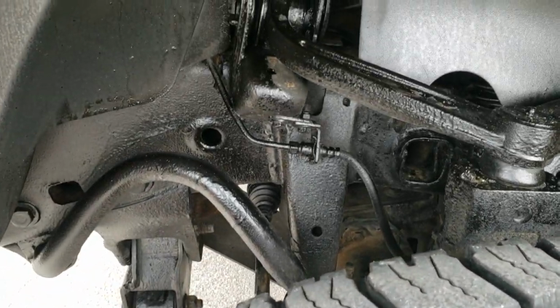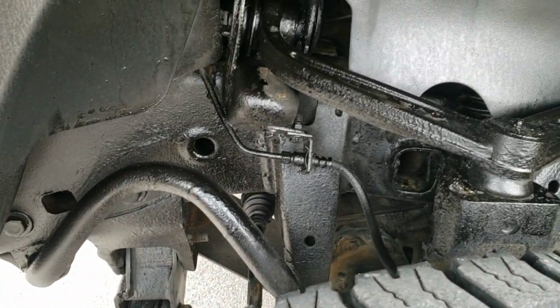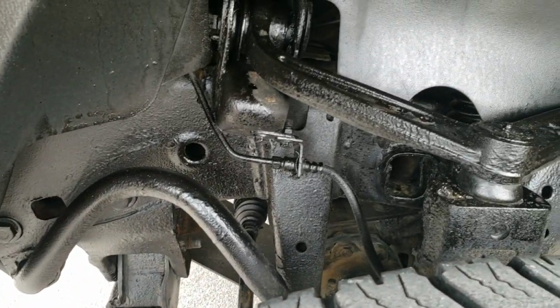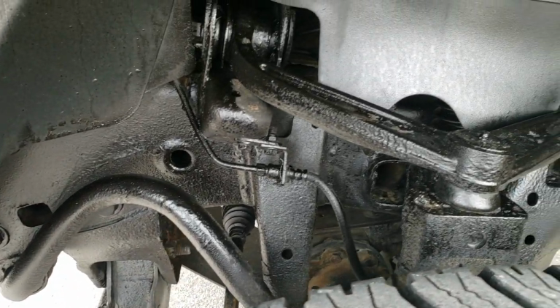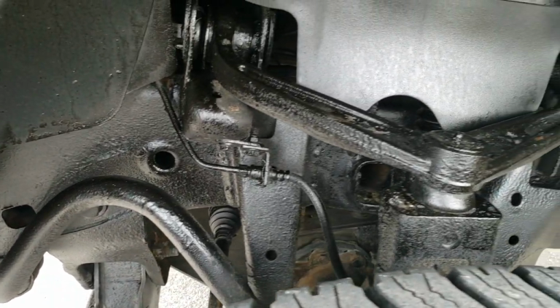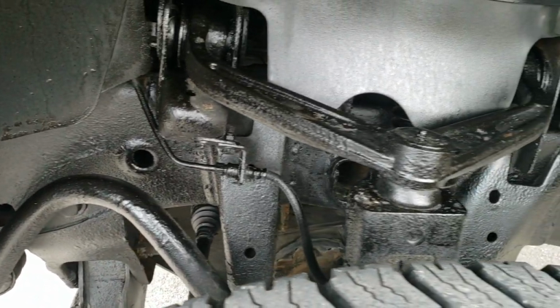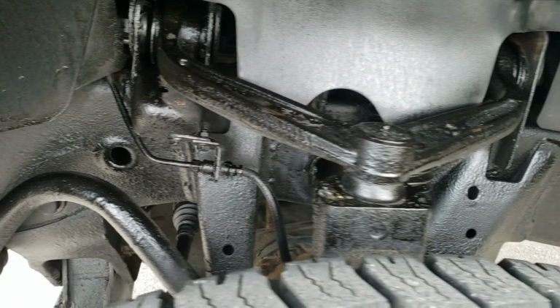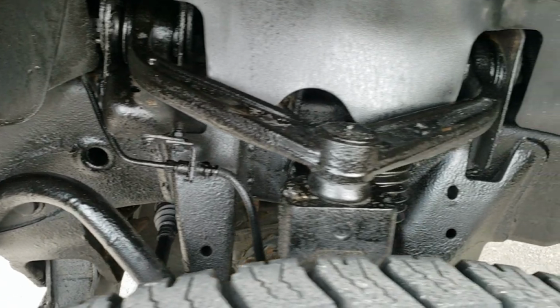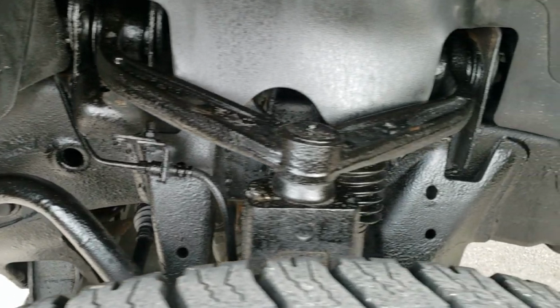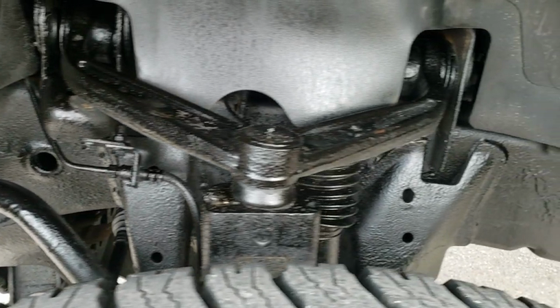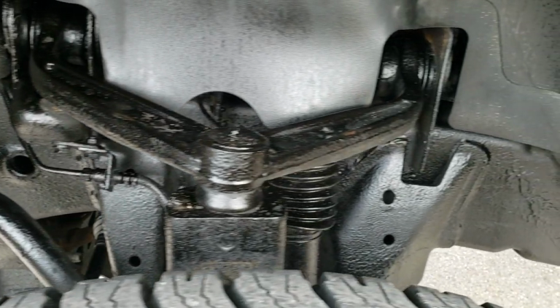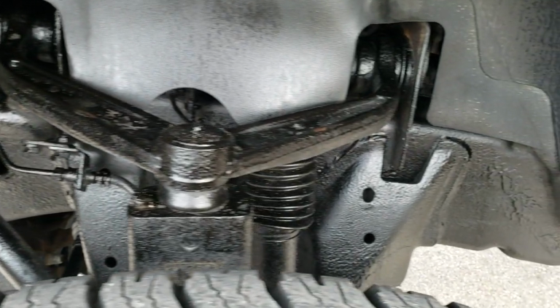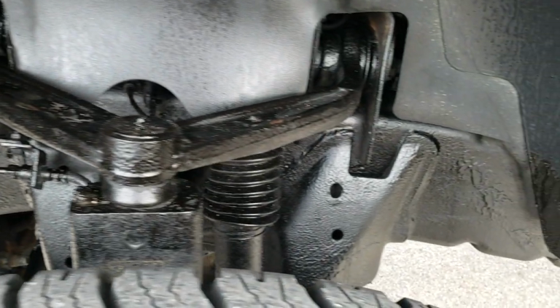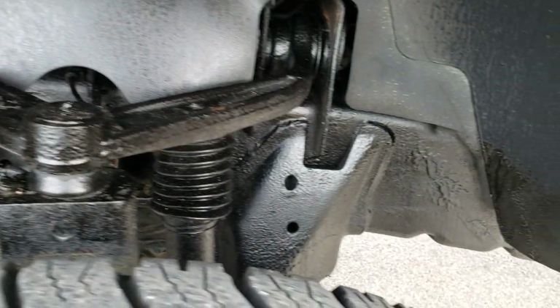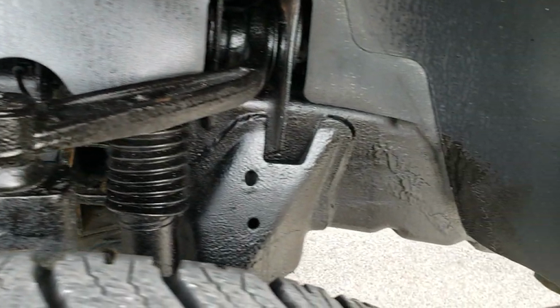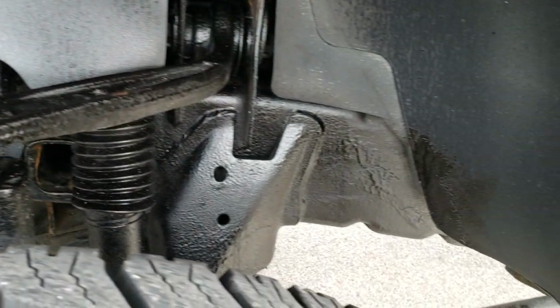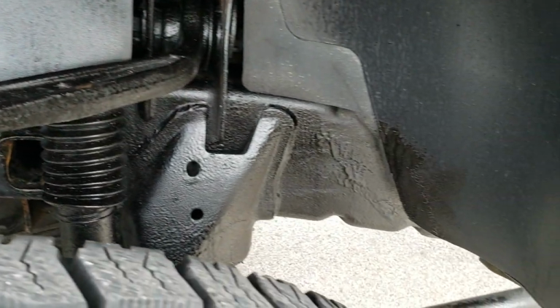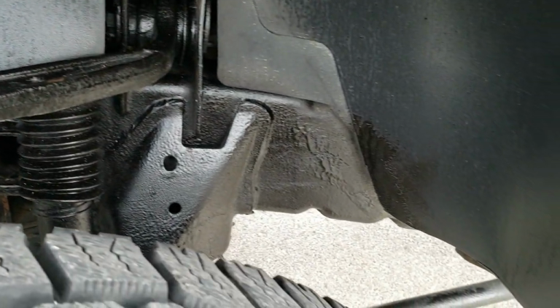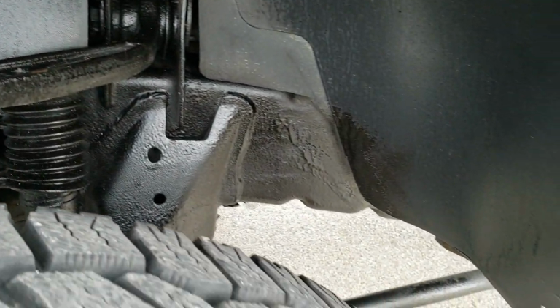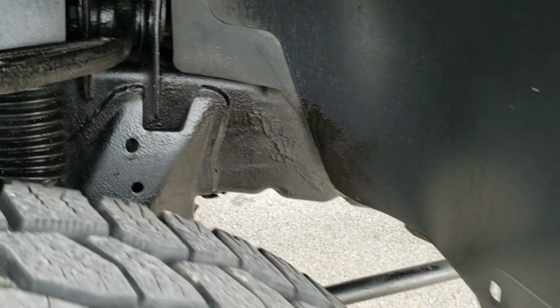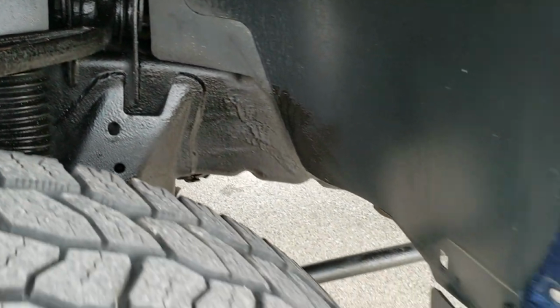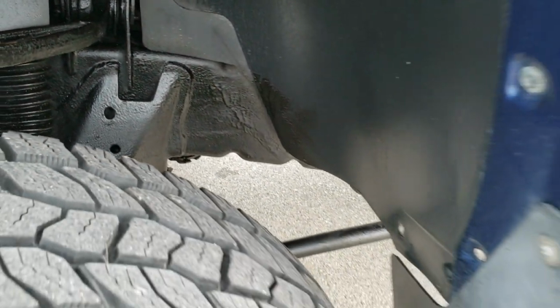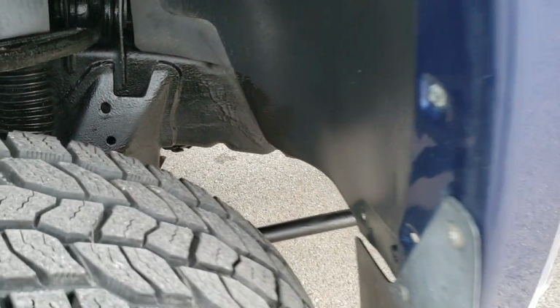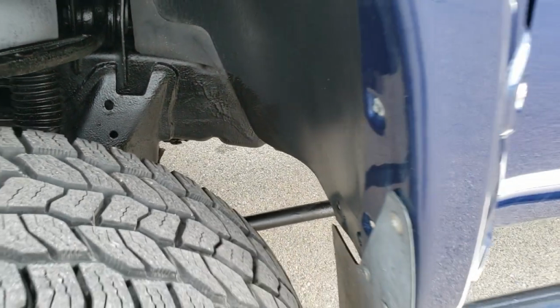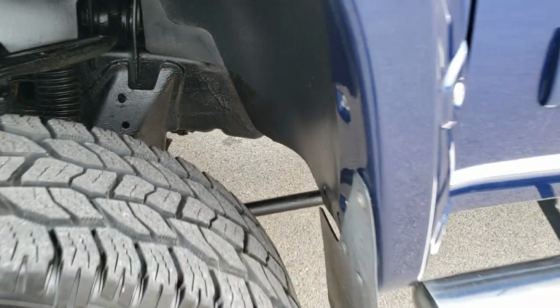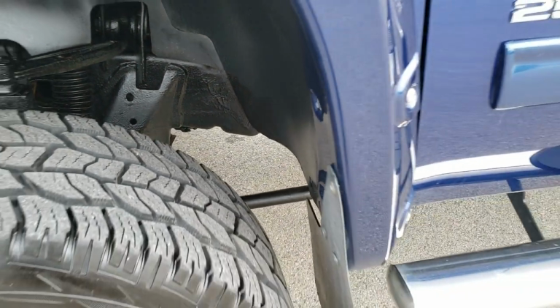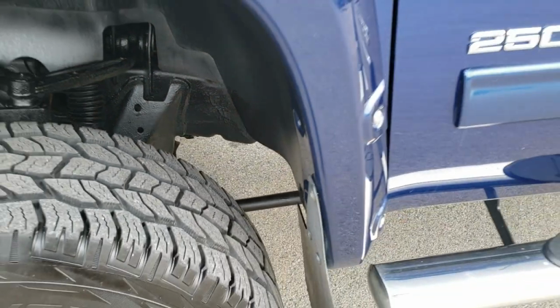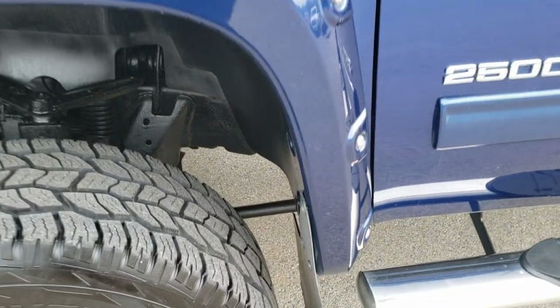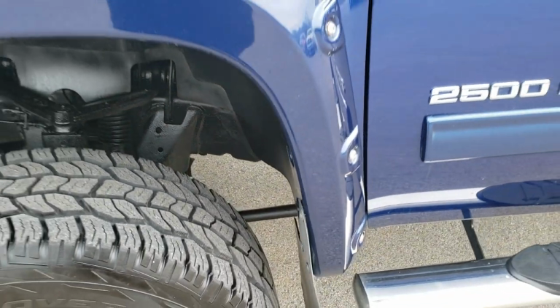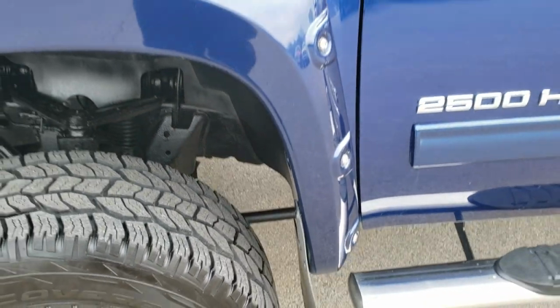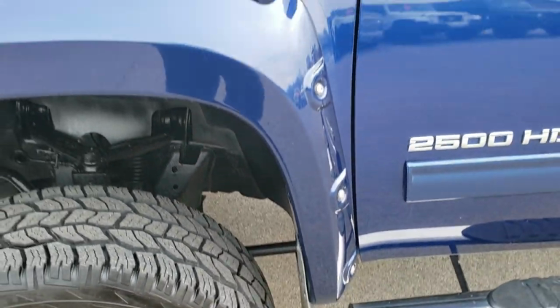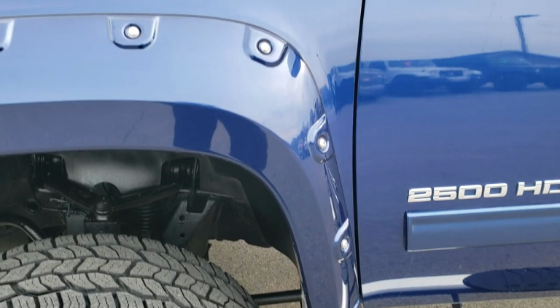Frame and underbody is in pretty nice condition. It has these nice big fender flares.